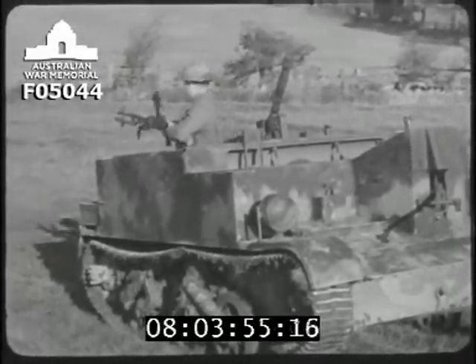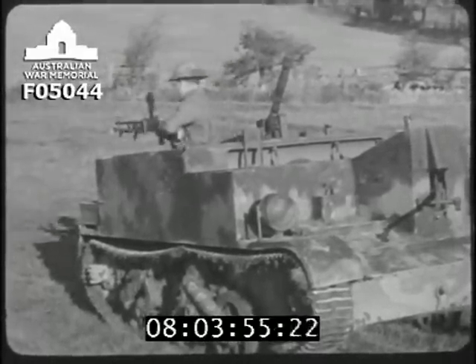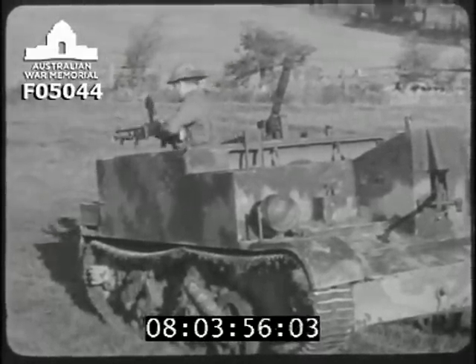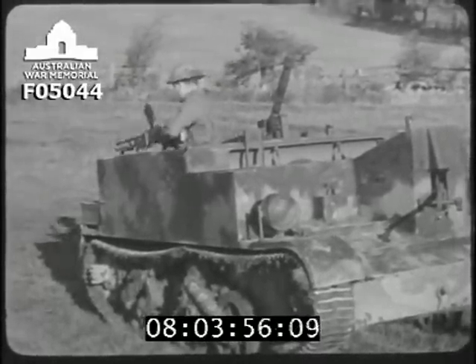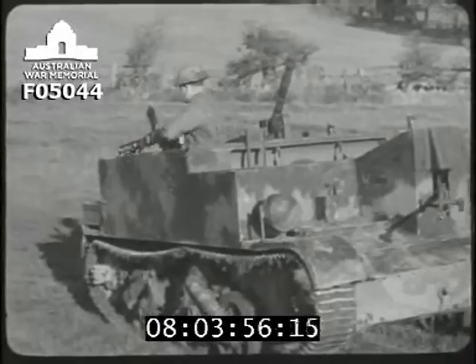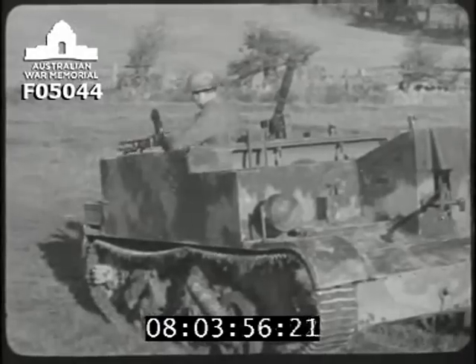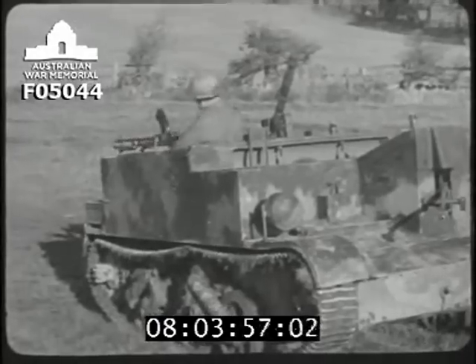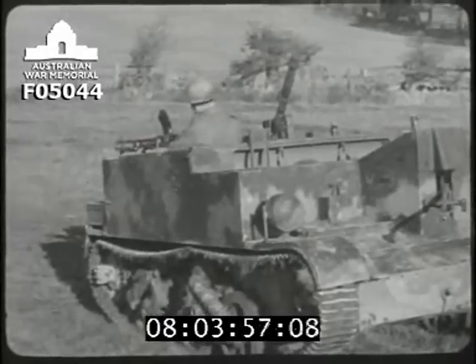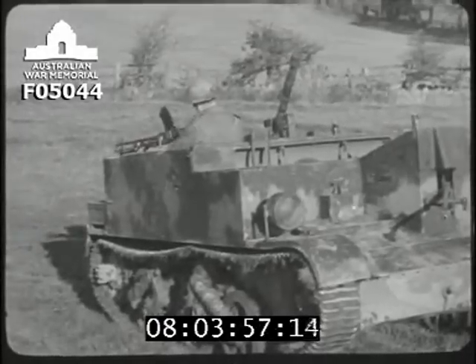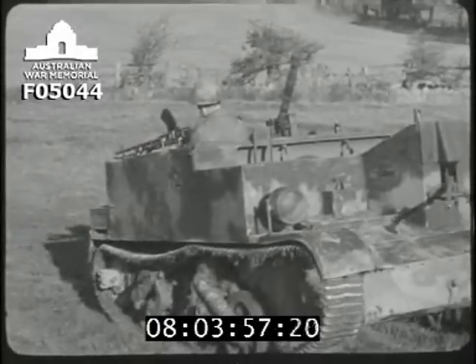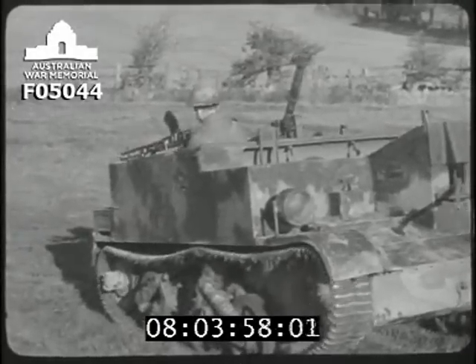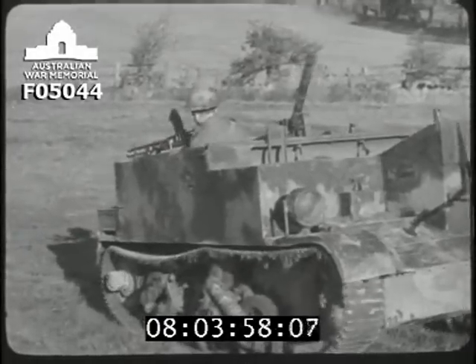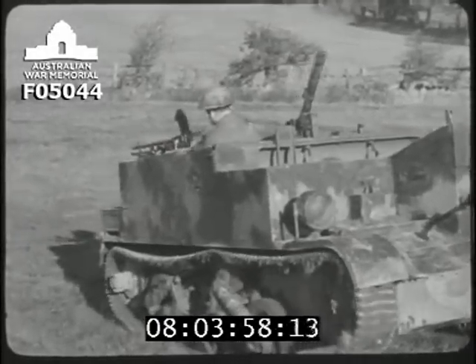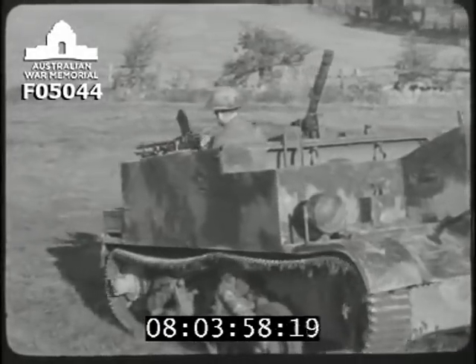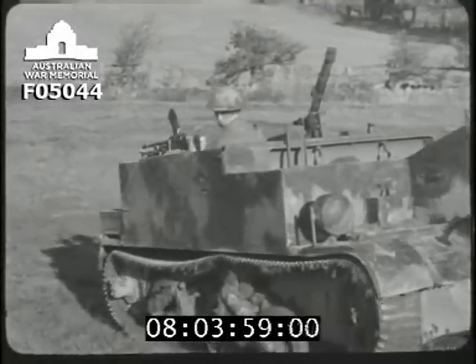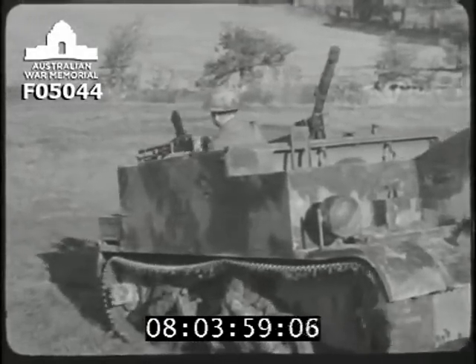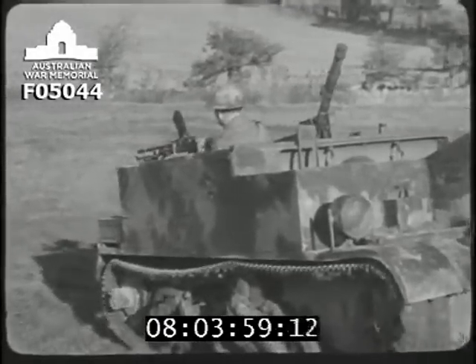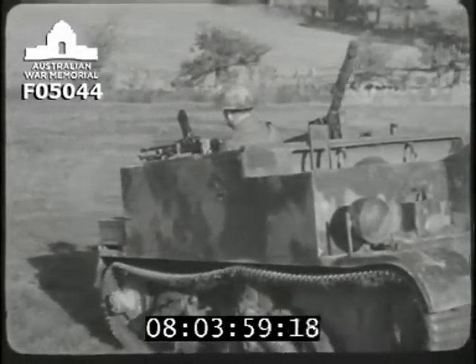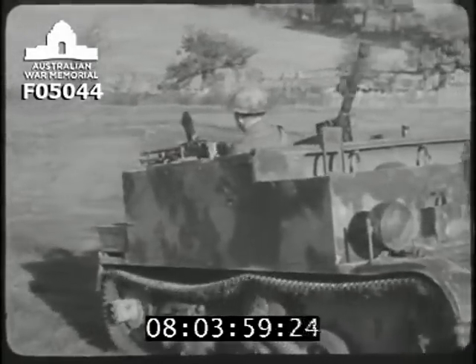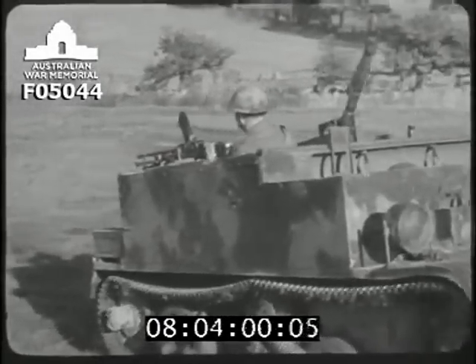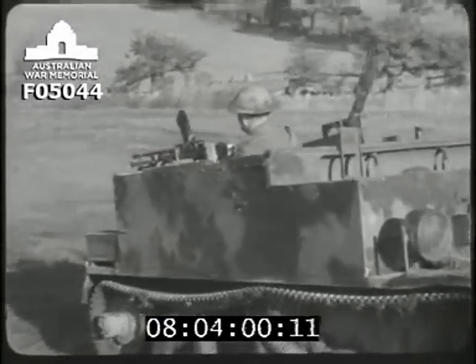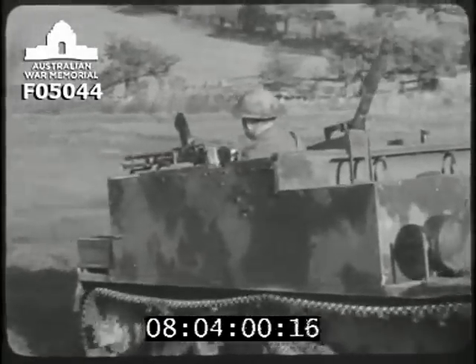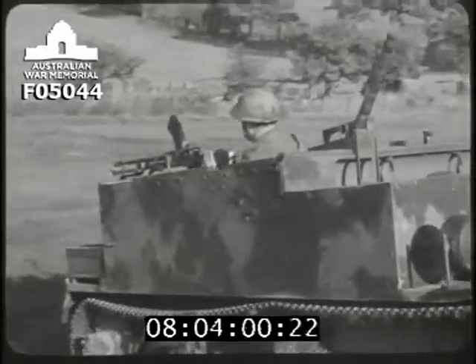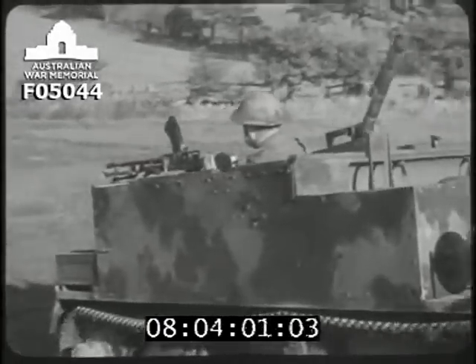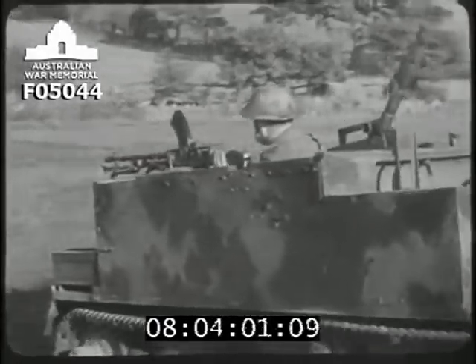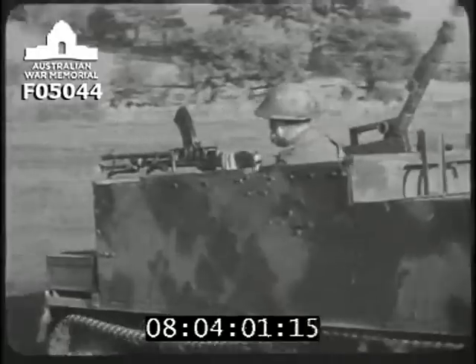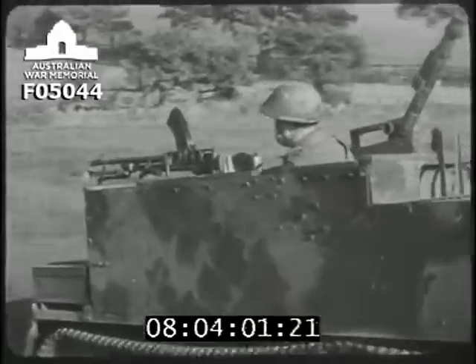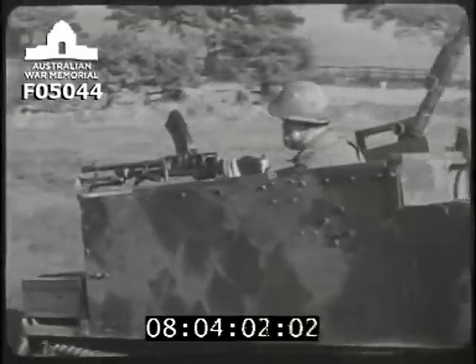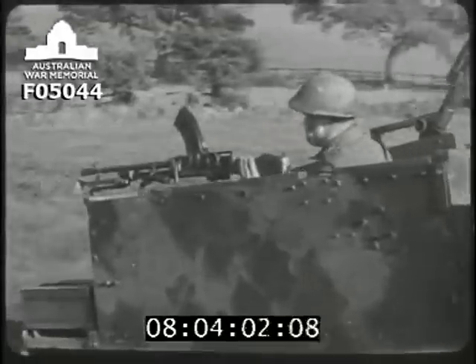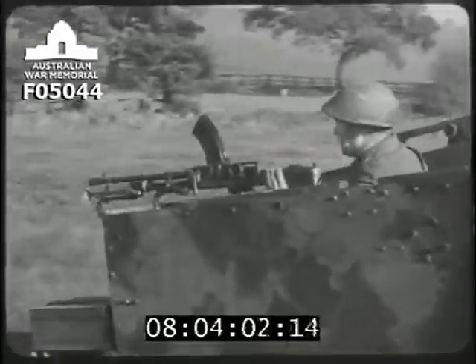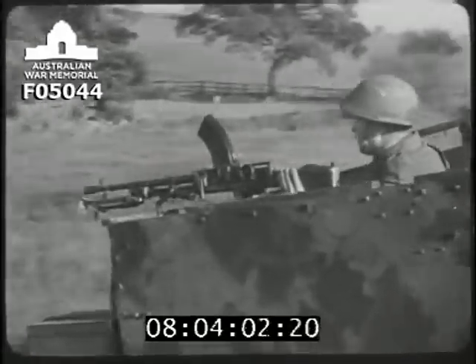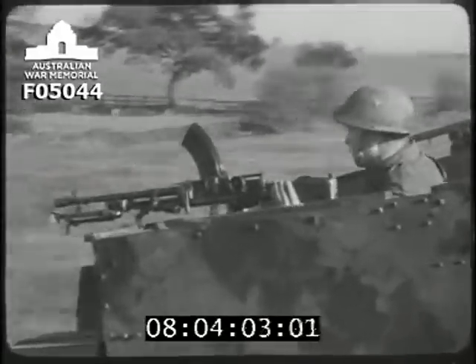Normally, when grenades are to be thrown in action, the gun is mounted on the rear mounting. So as the carrier retires, he can spray the bombed area.